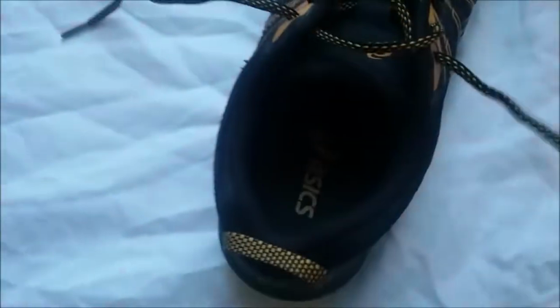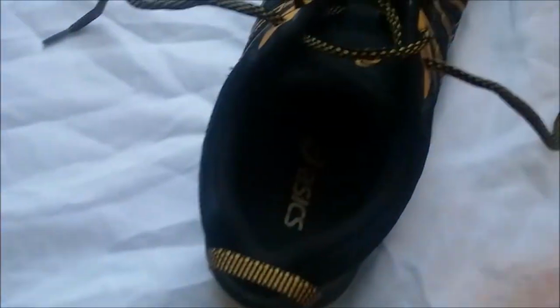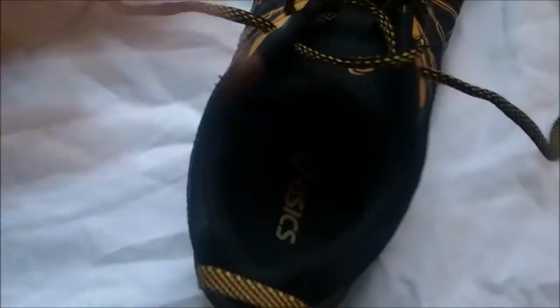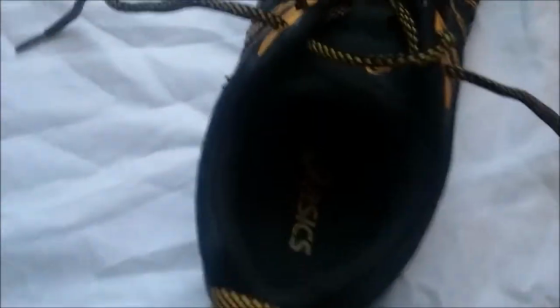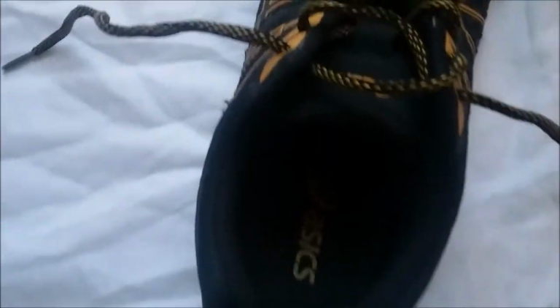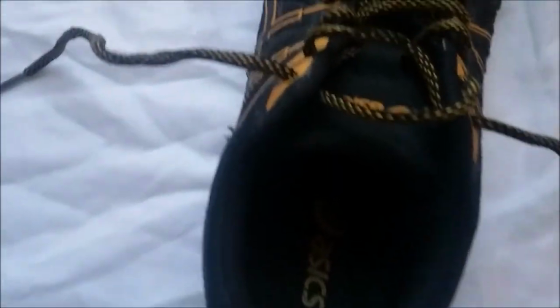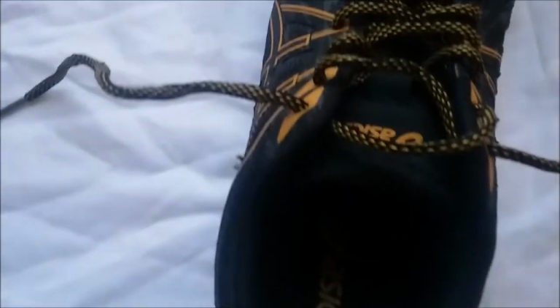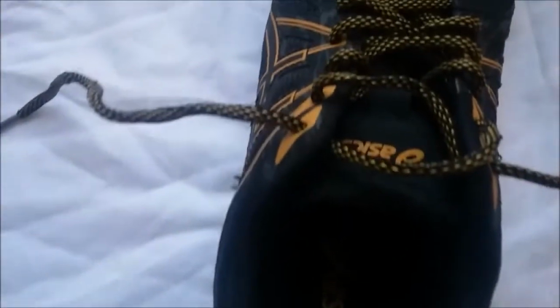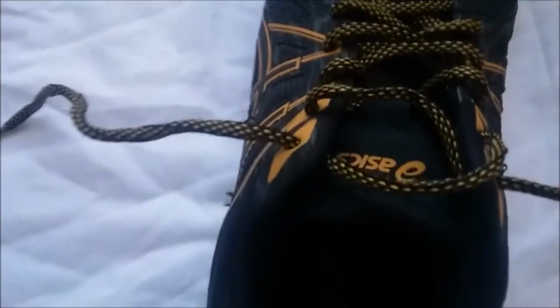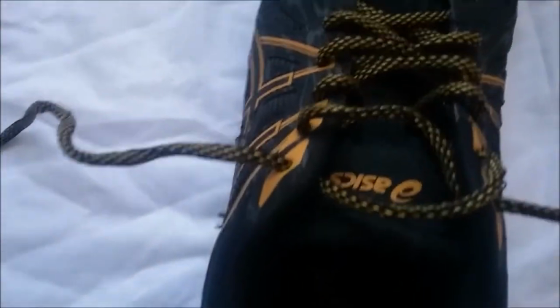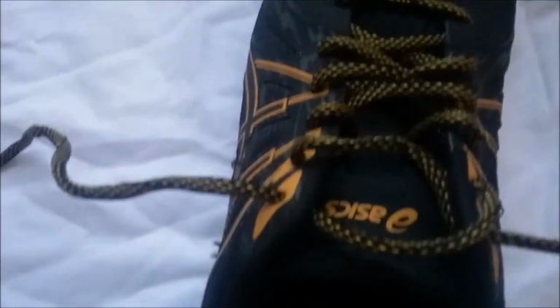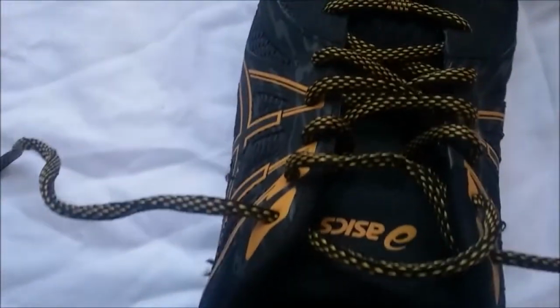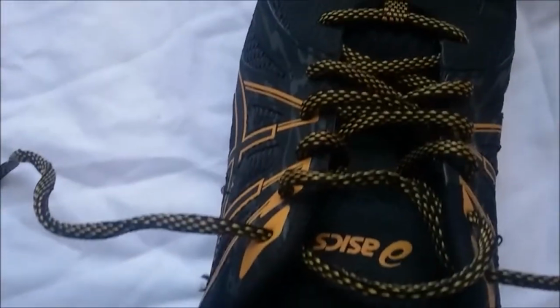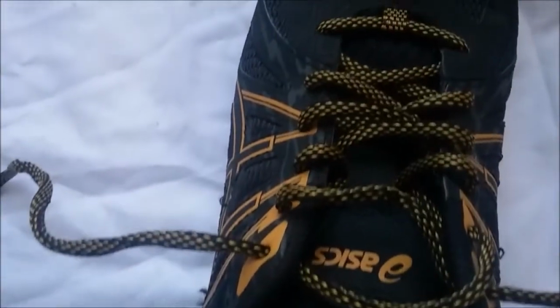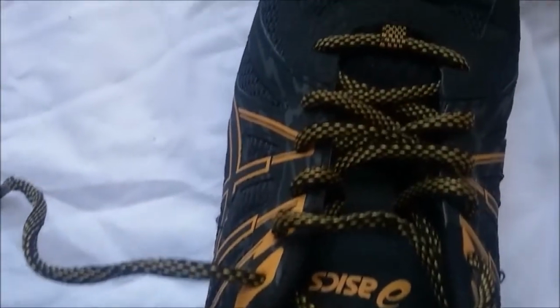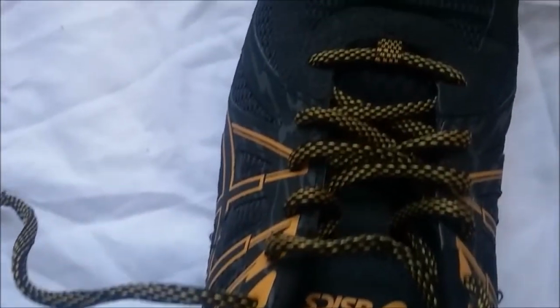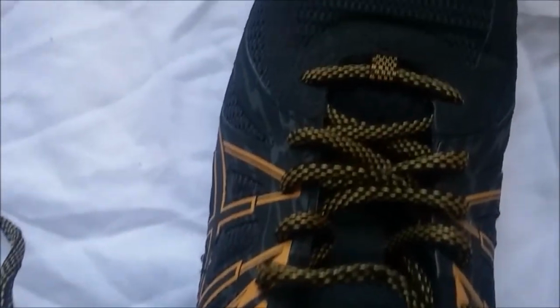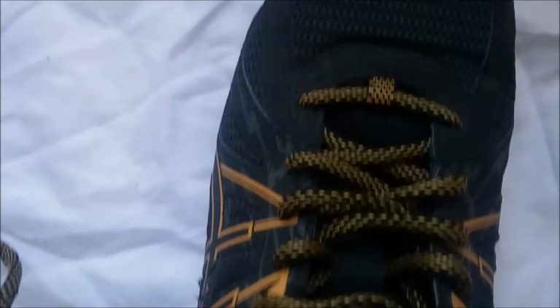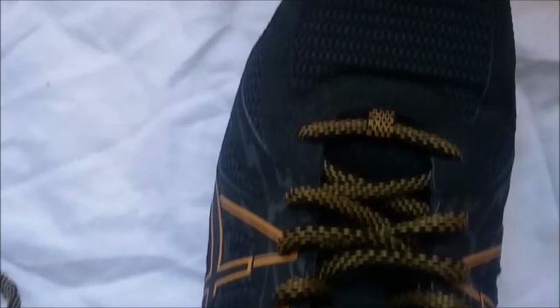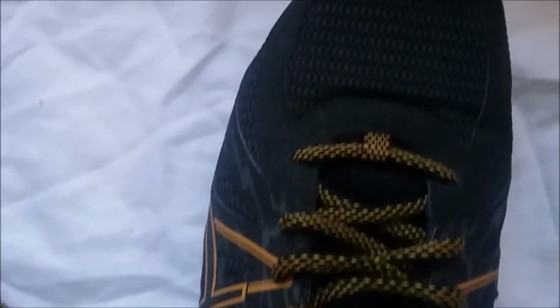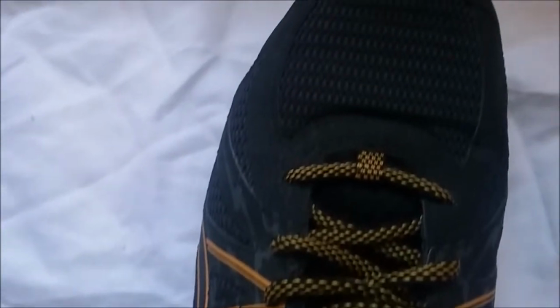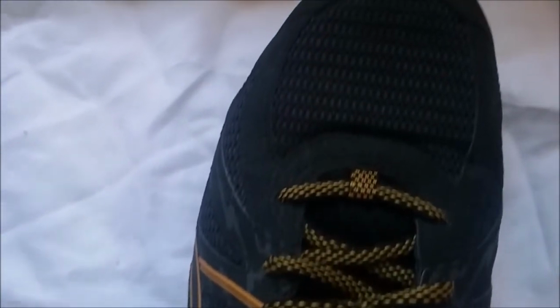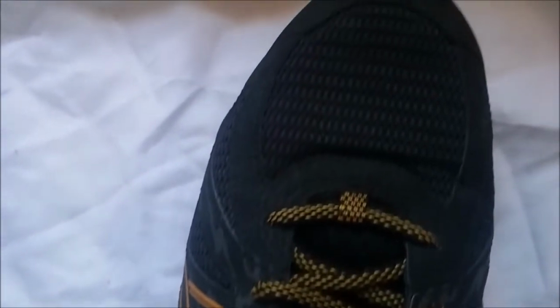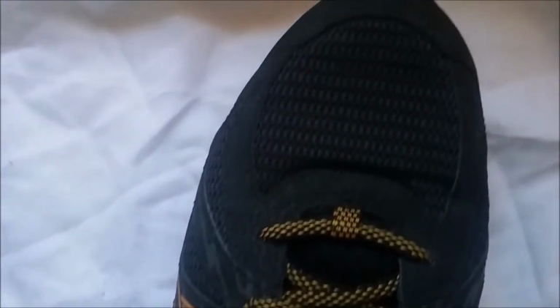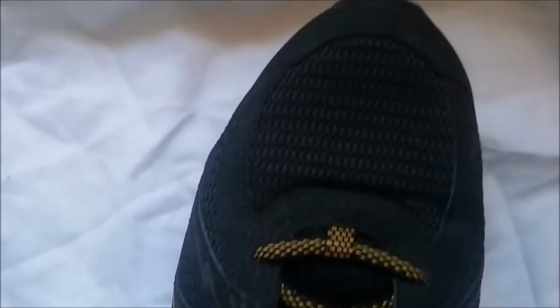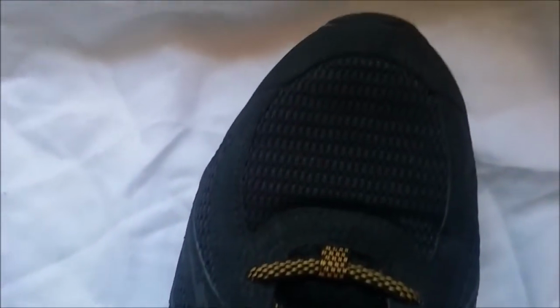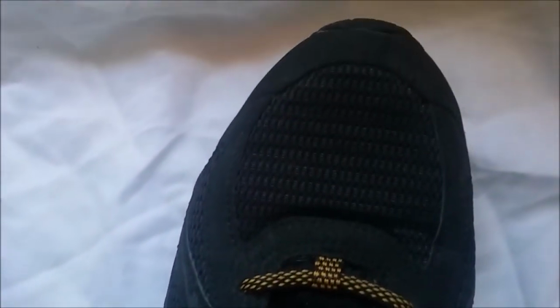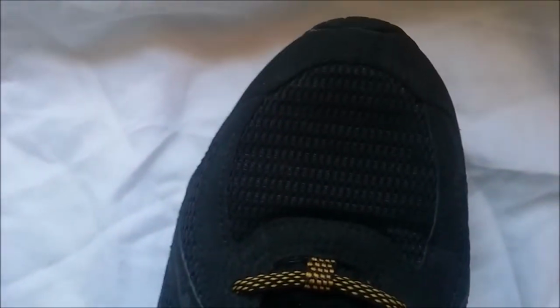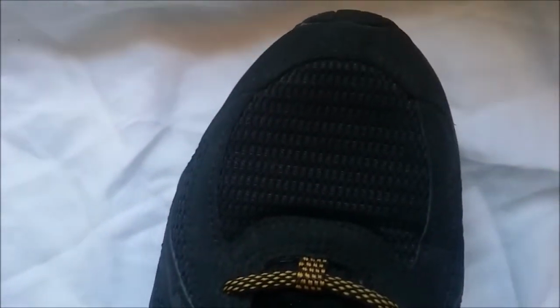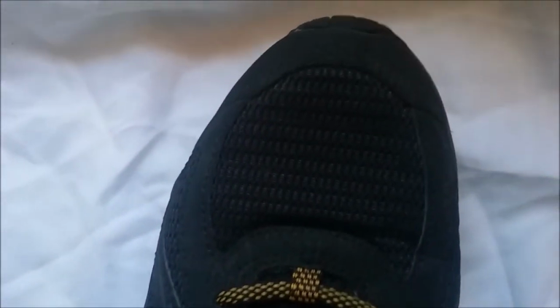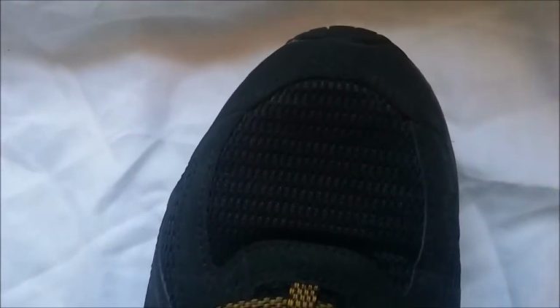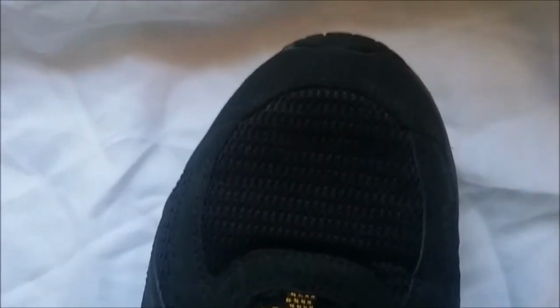Here's a look at how the shoe laces up and the toe, the front of the shoe, and the ventilation.